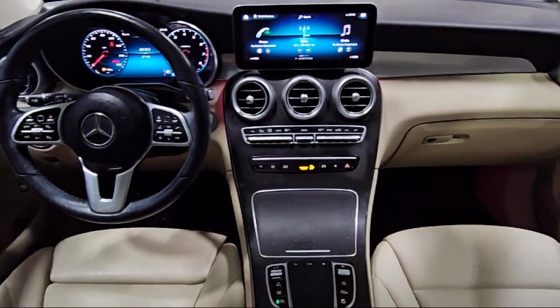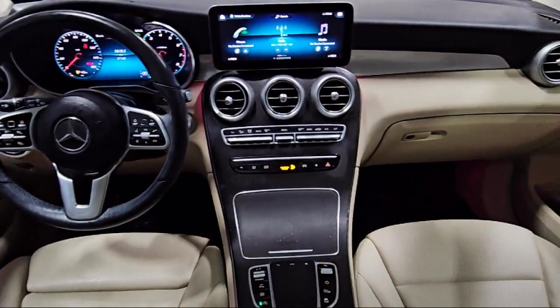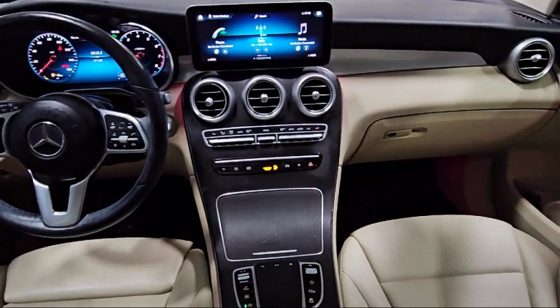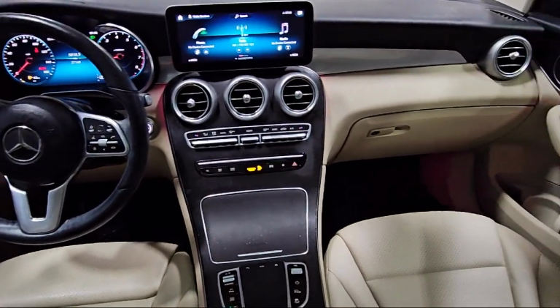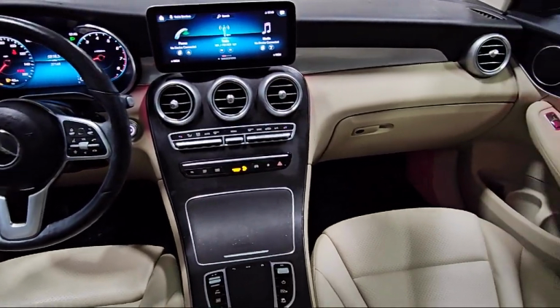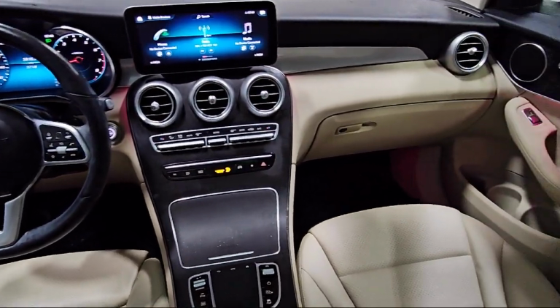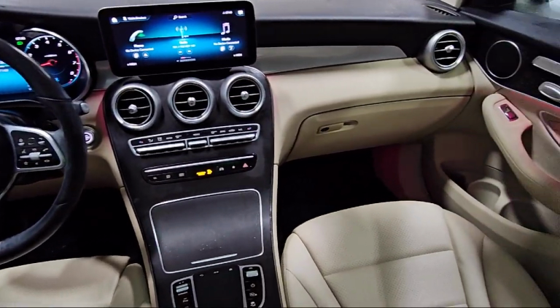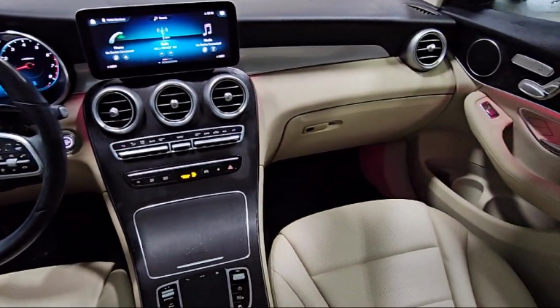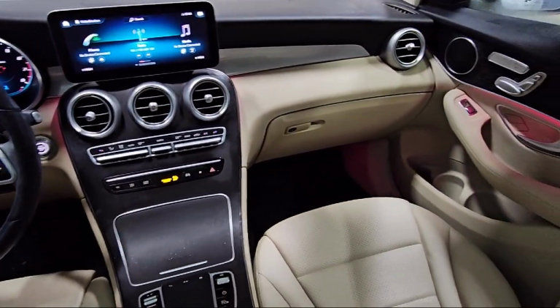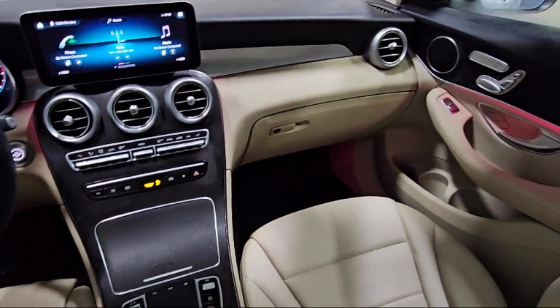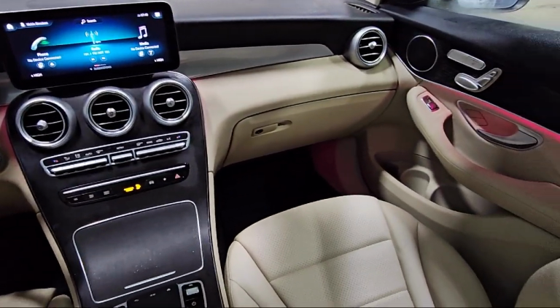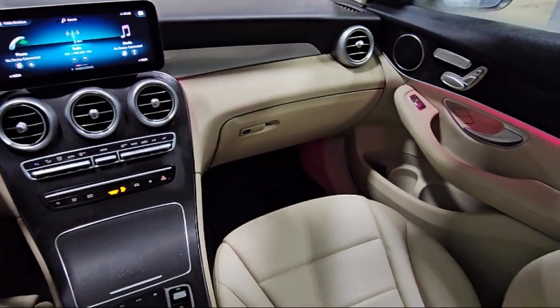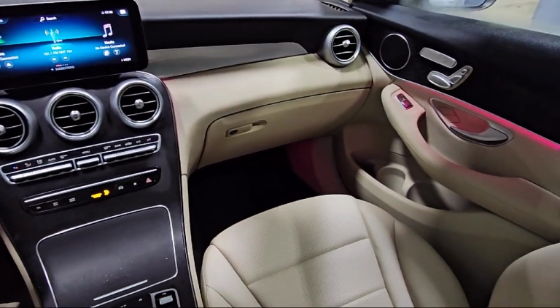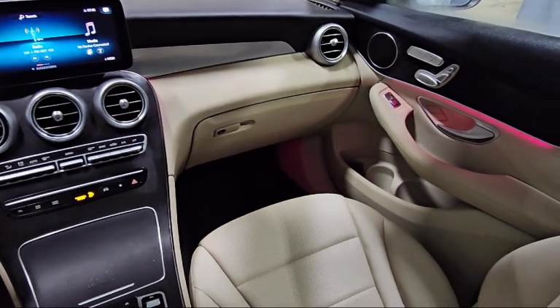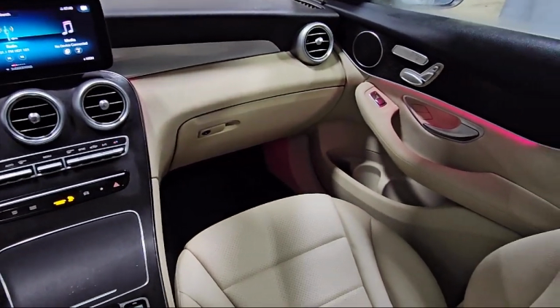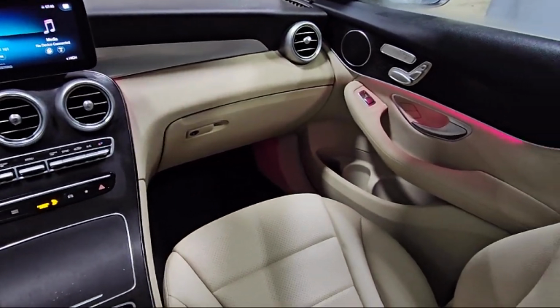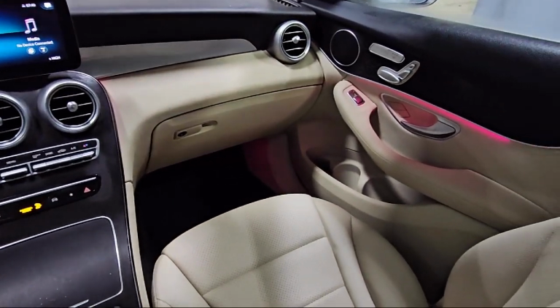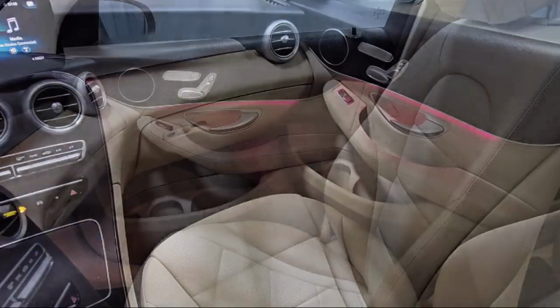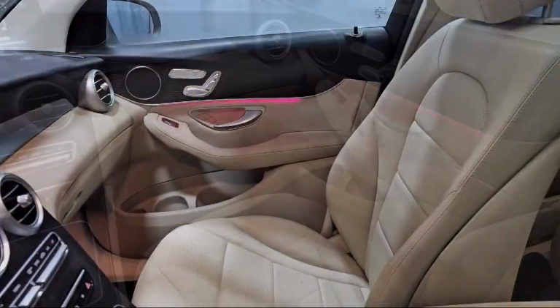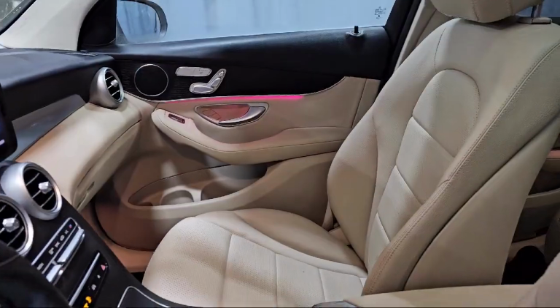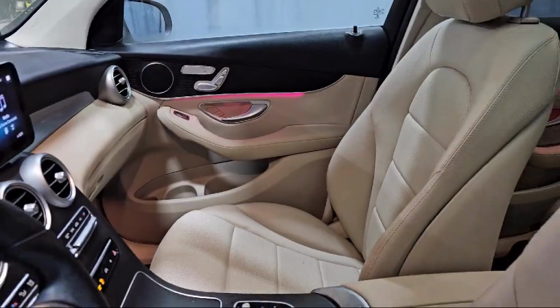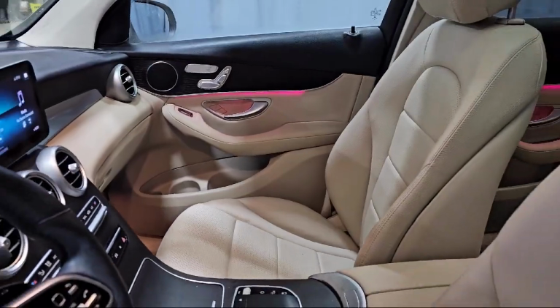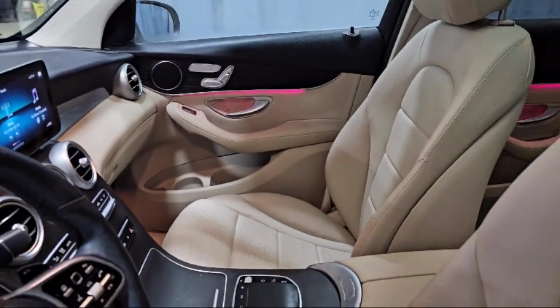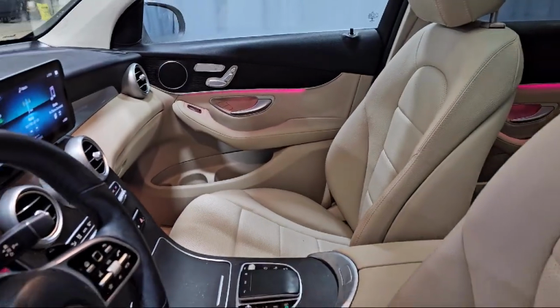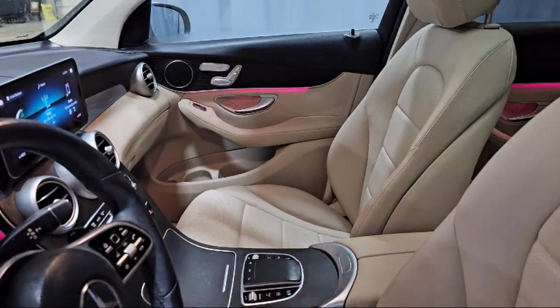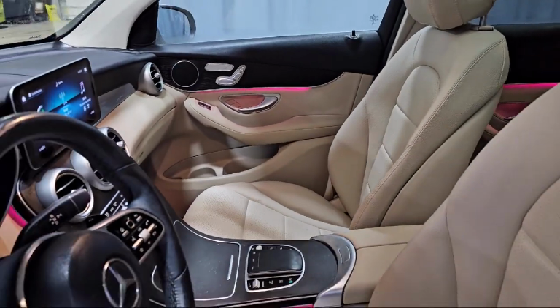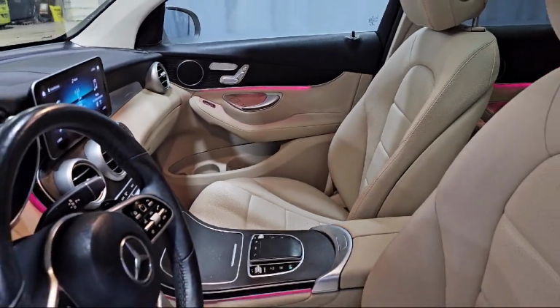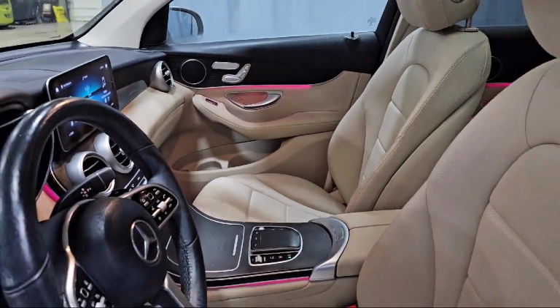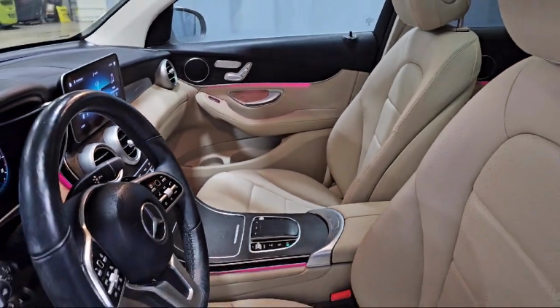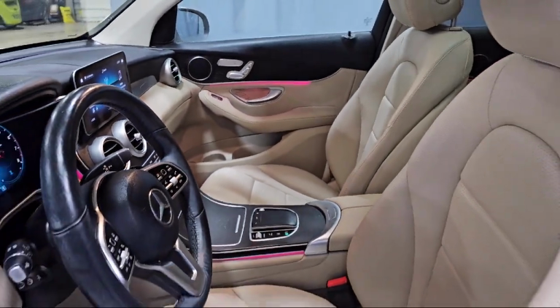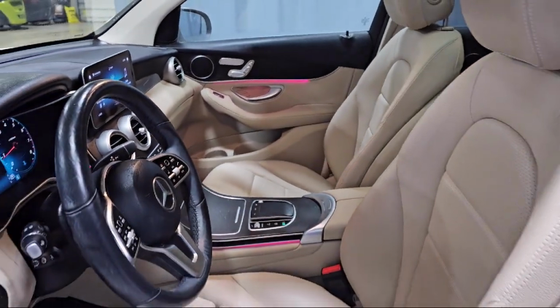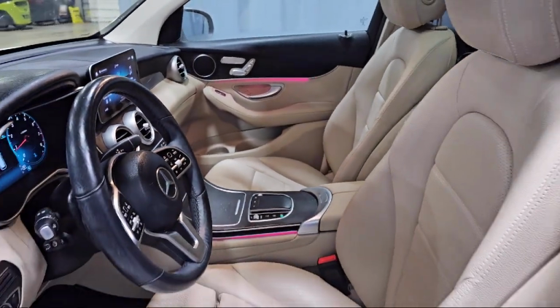Power front seats with driver memory, MBTex upholstery, and has less than 40,000 miles on the odometer.